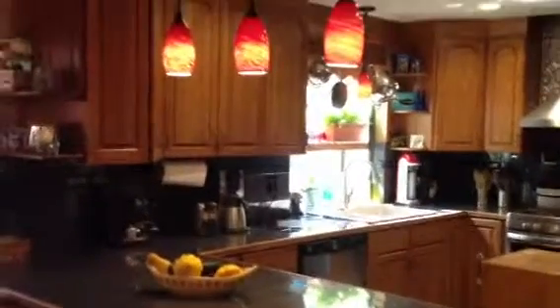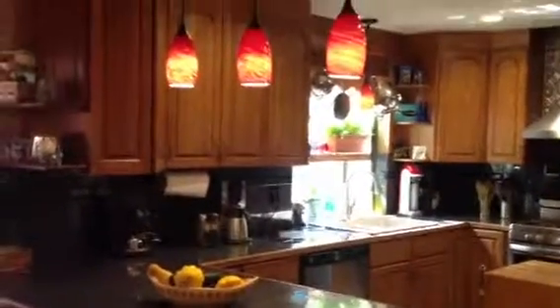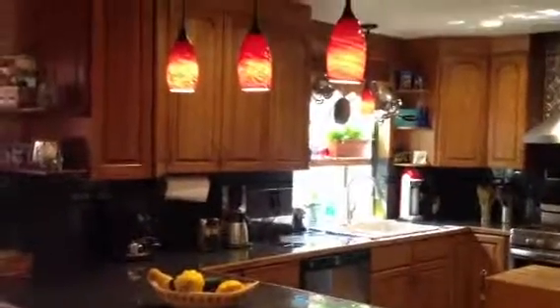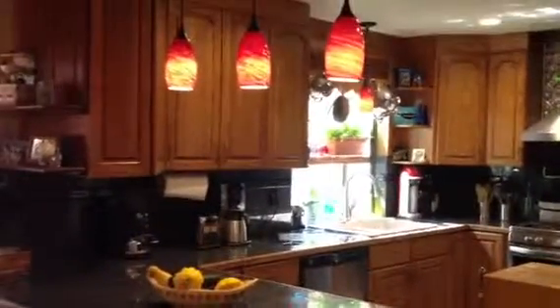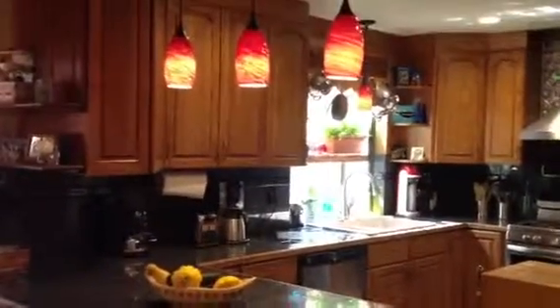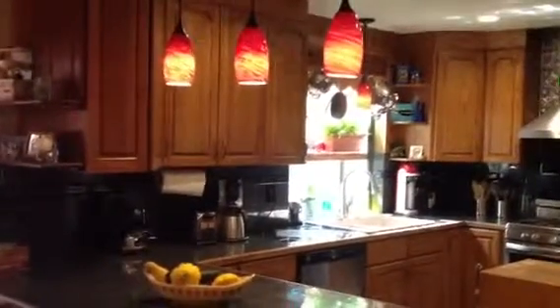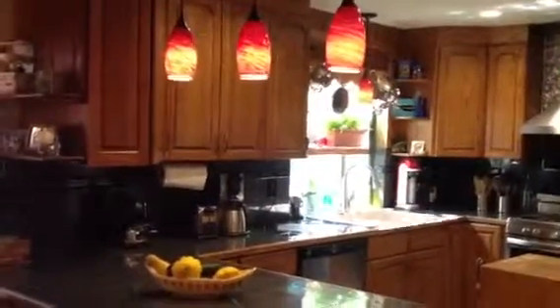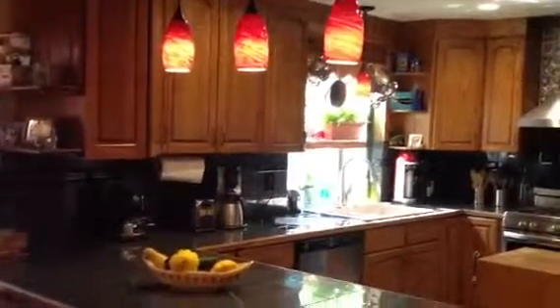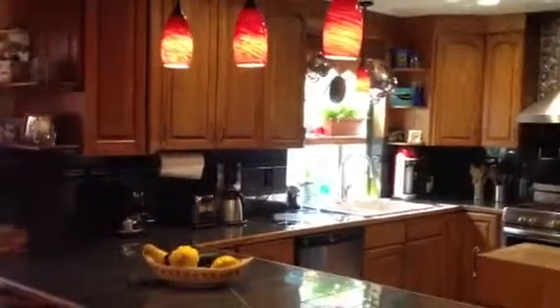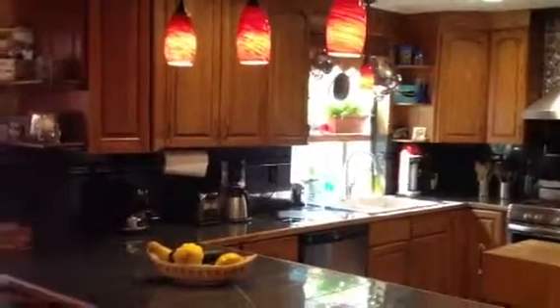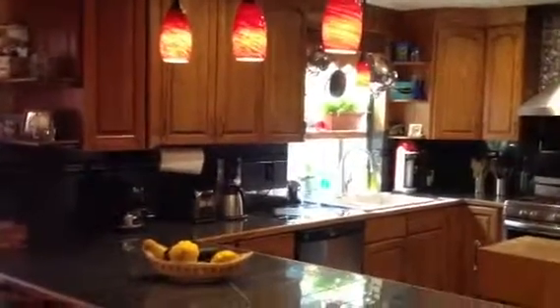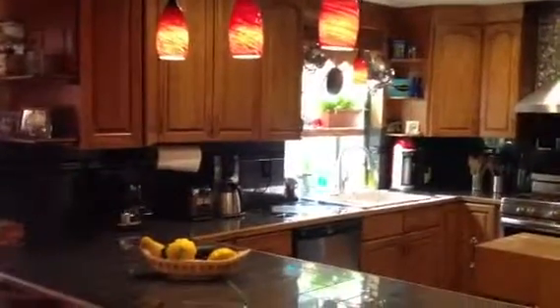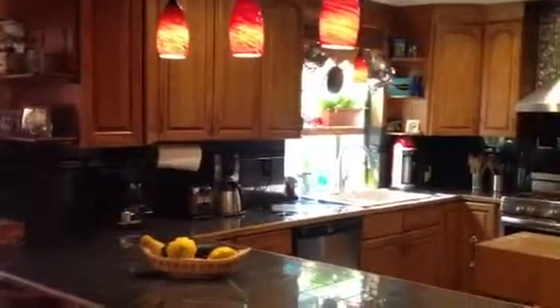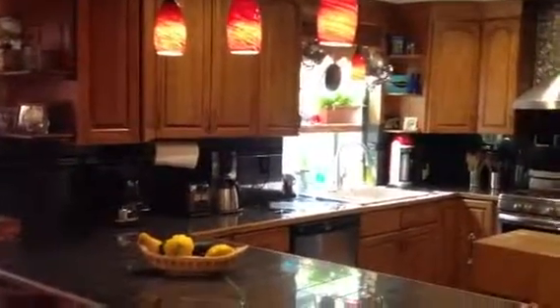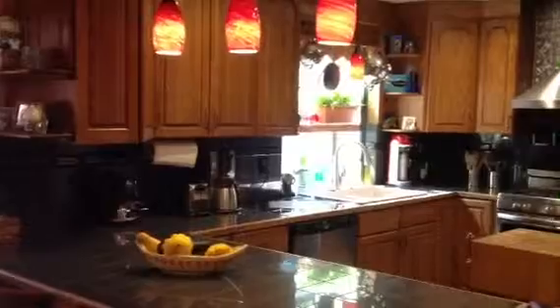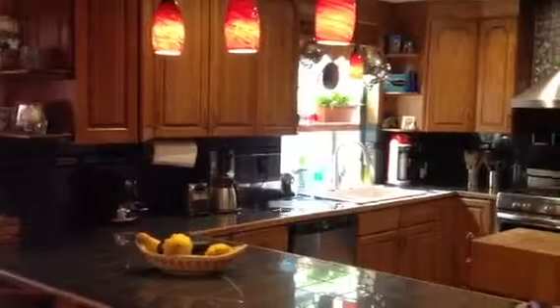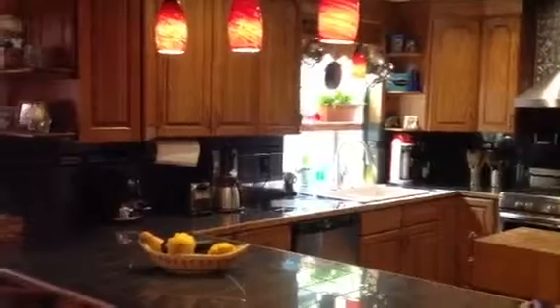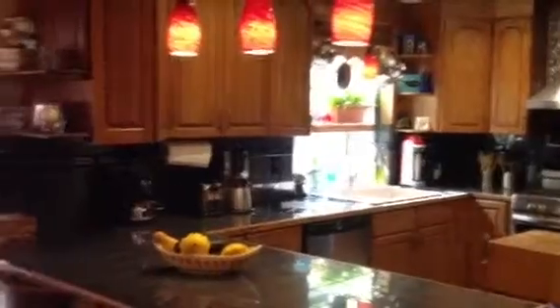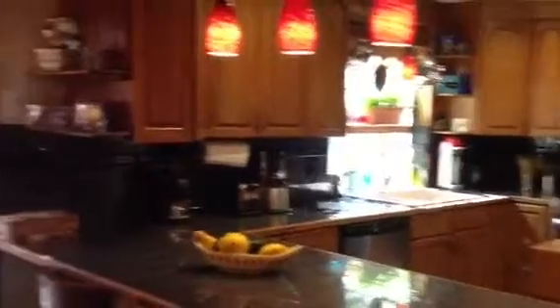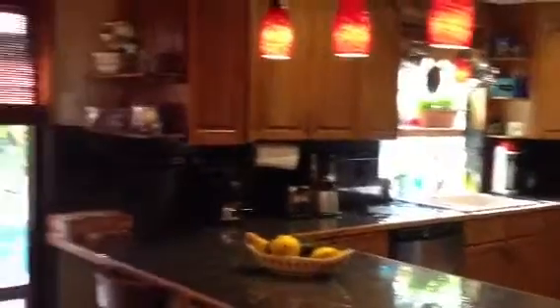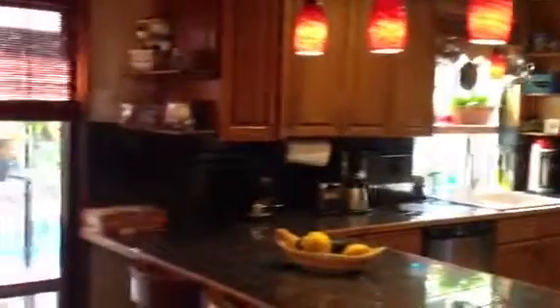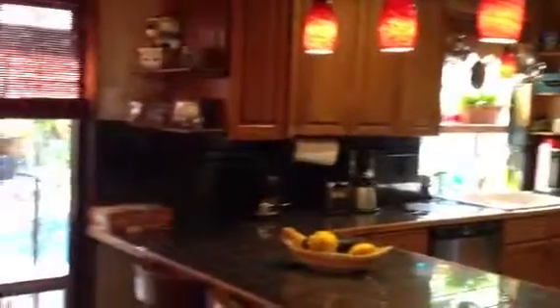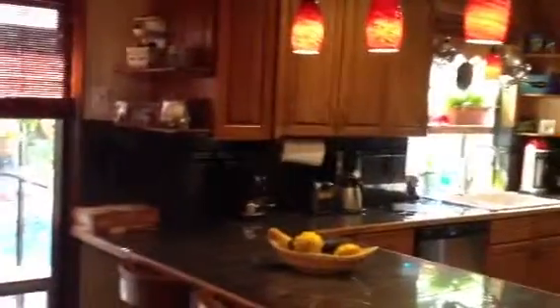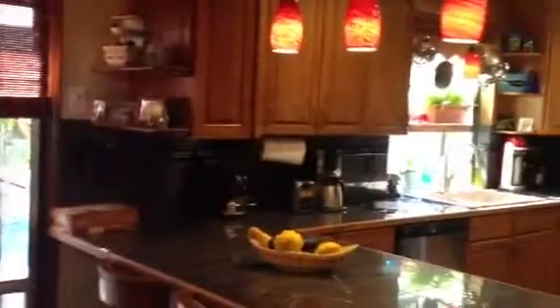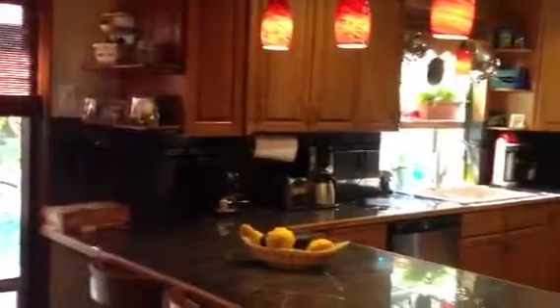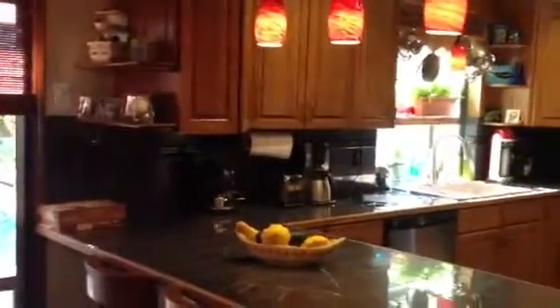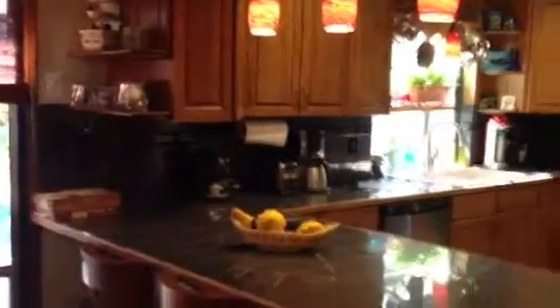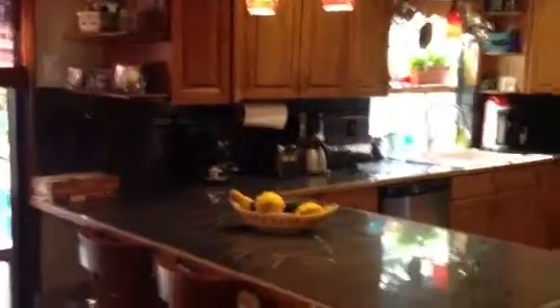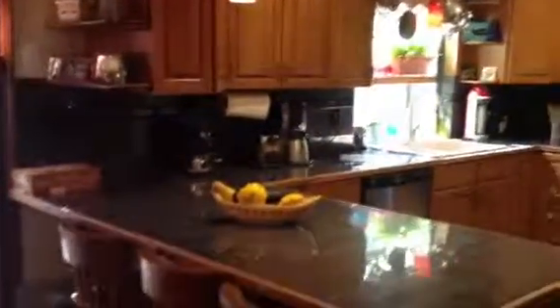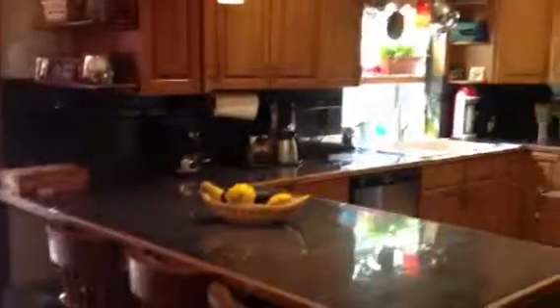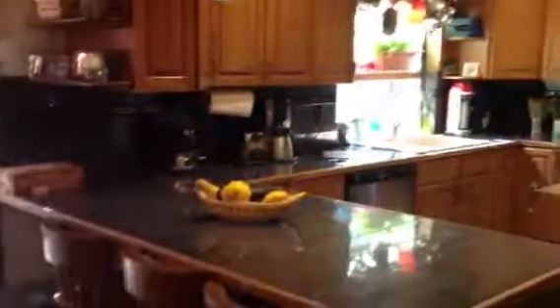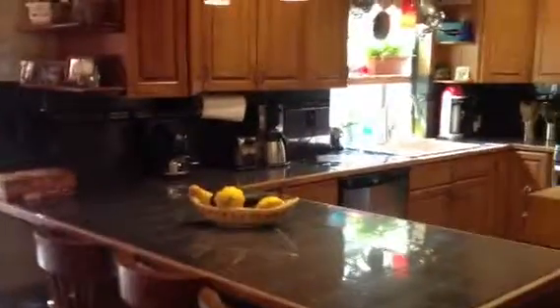New kitchen. Kind of. An upgrade. Kind of.